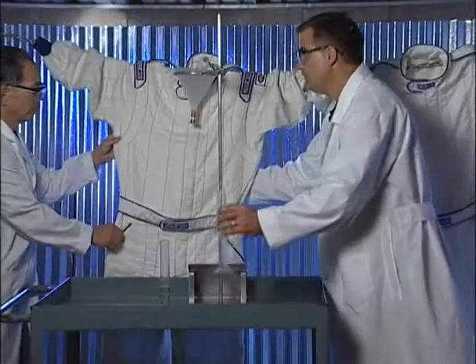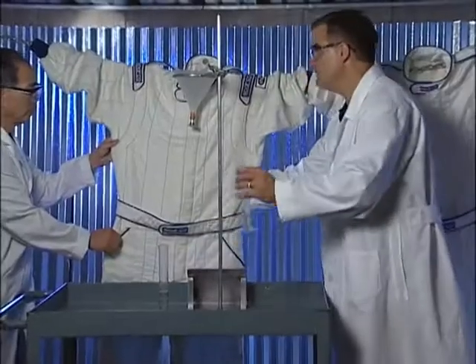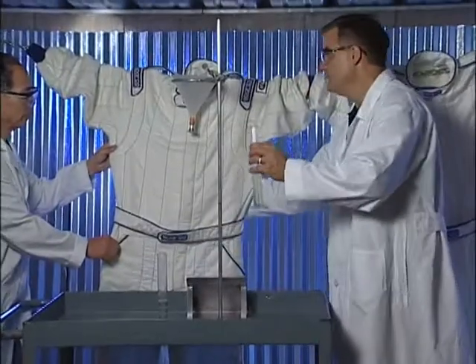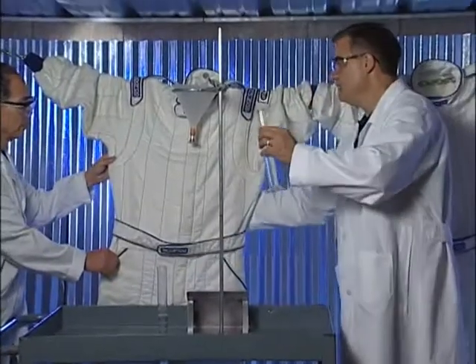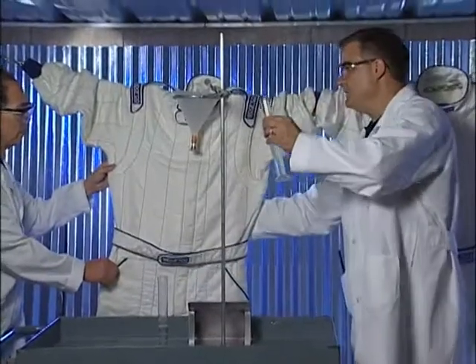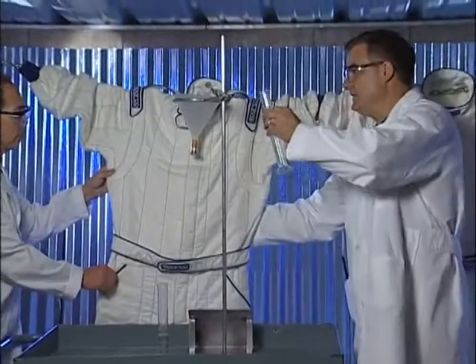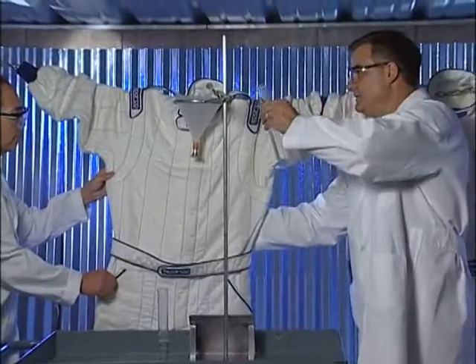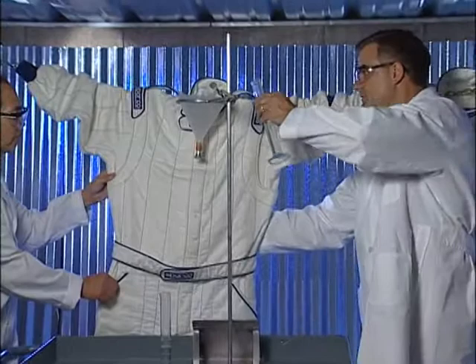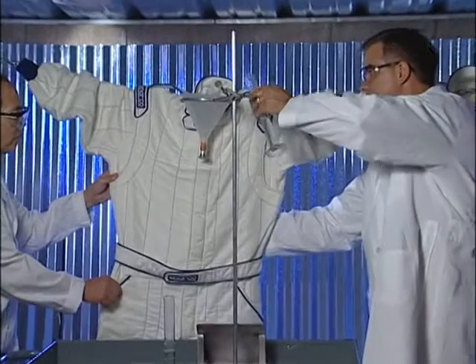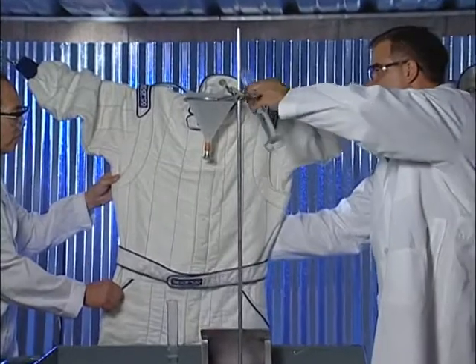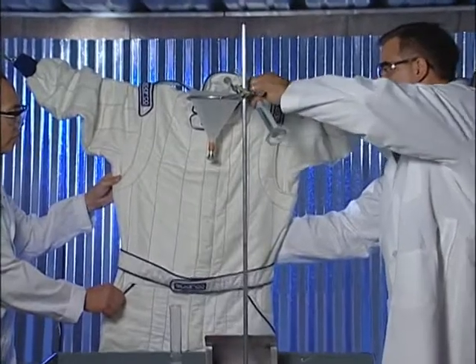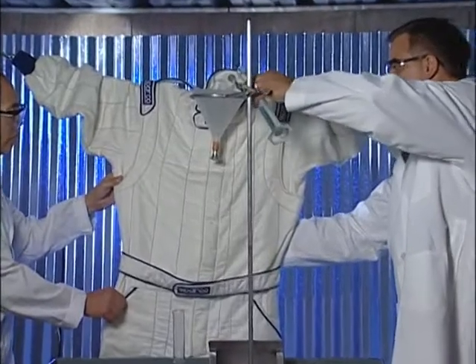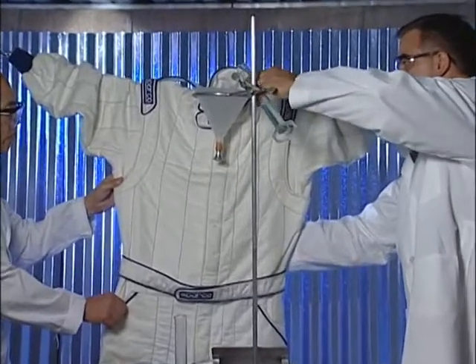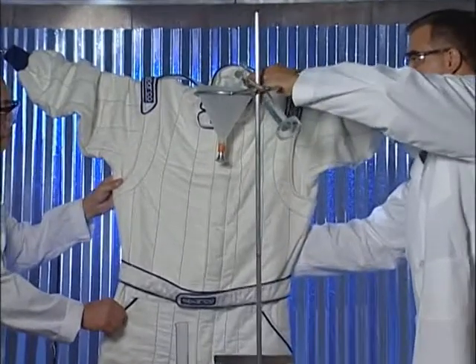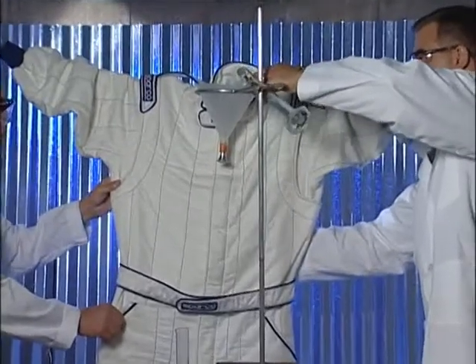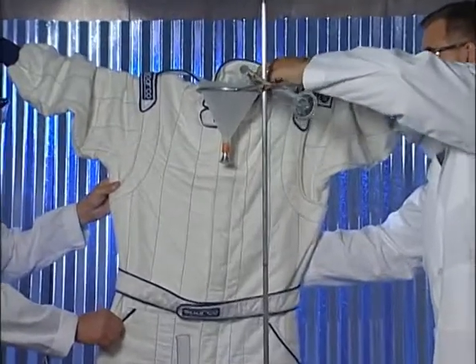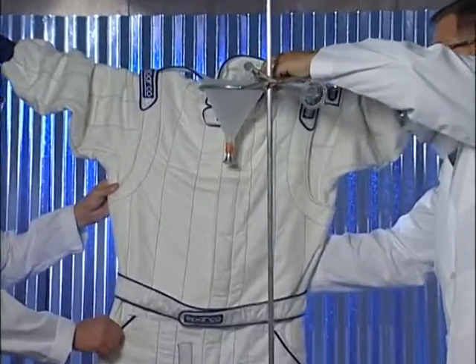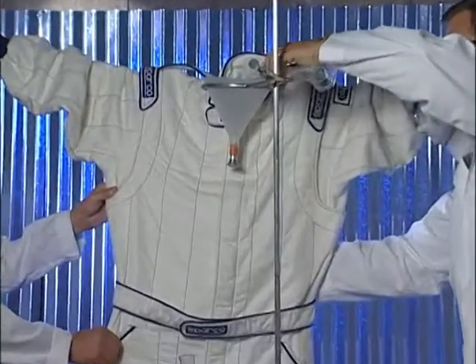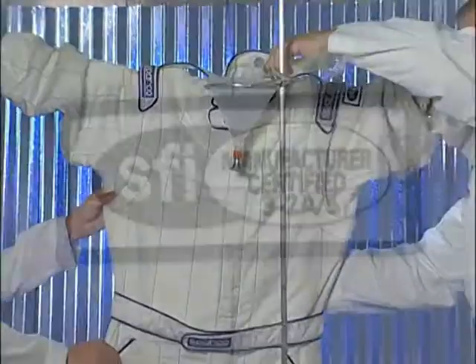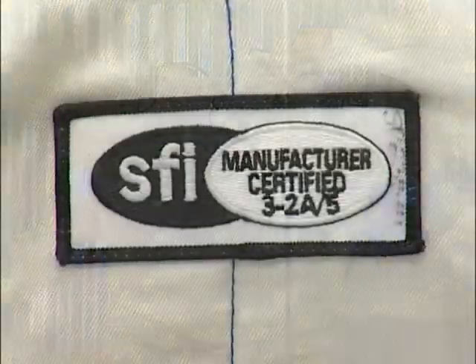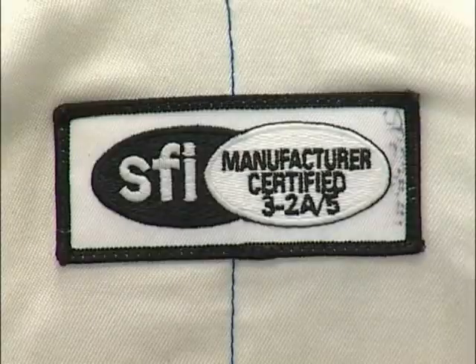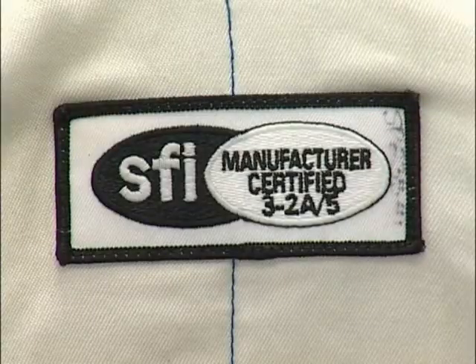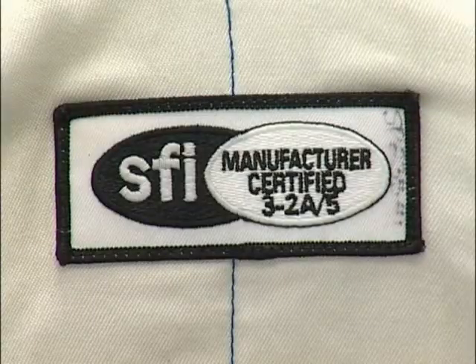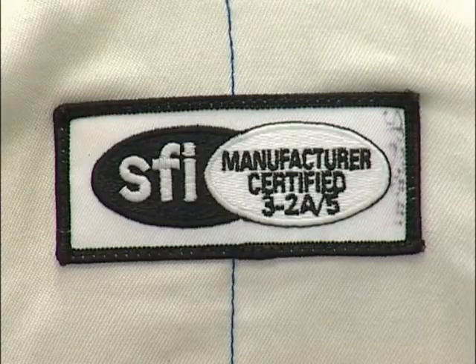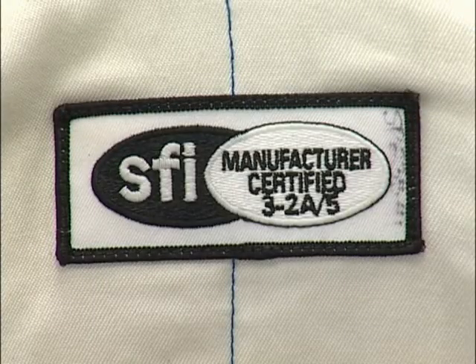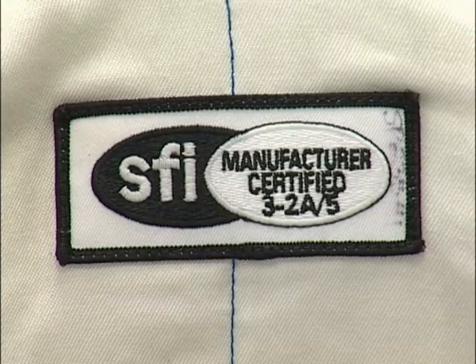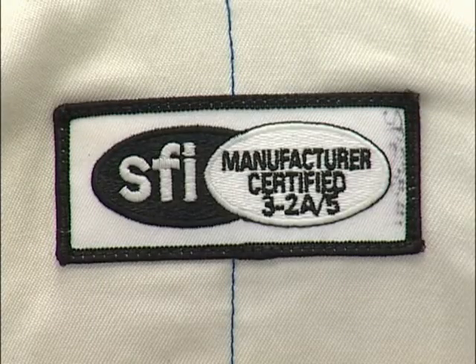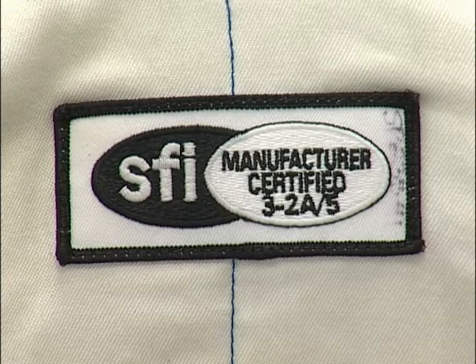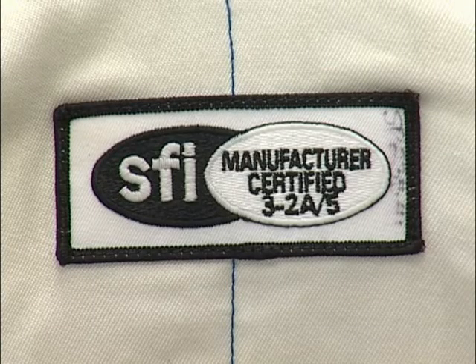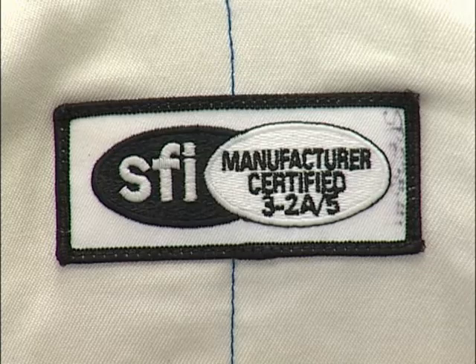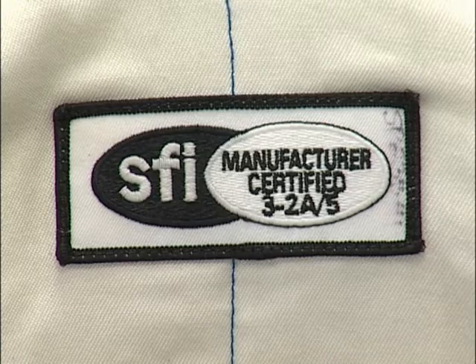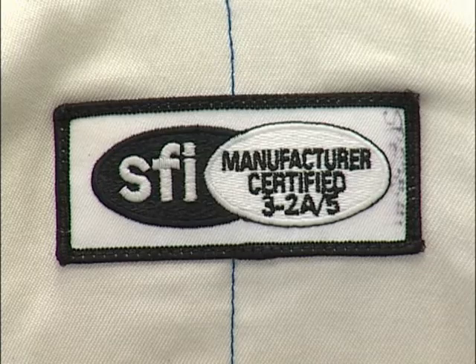The scientists took two full Nomex suits into the fire chamber. These are SFI manufacturer certified two-layer suits.